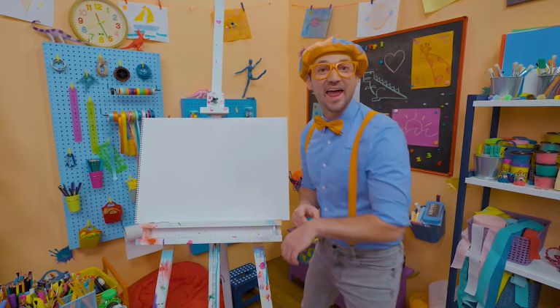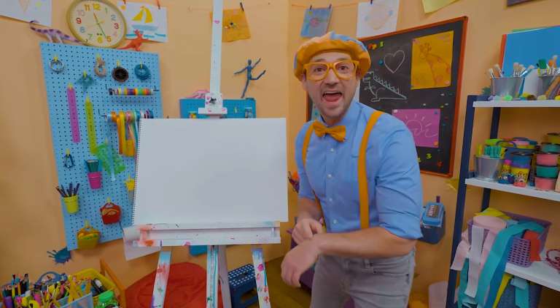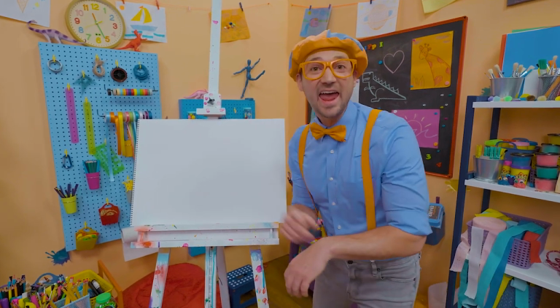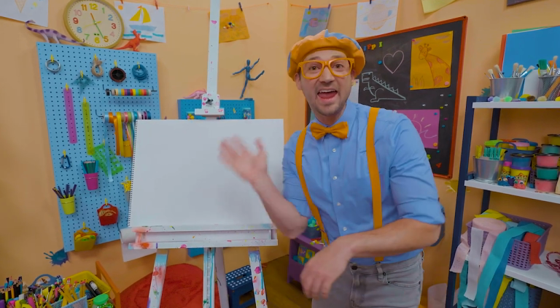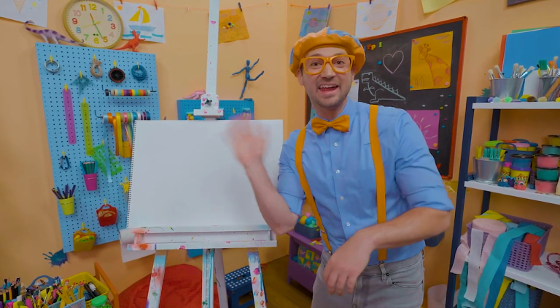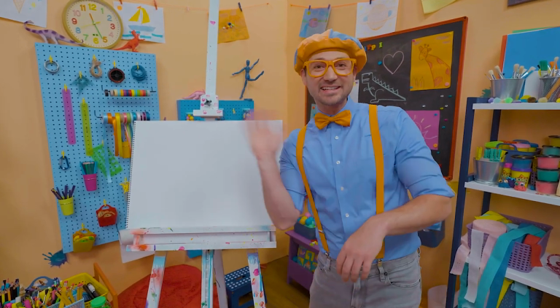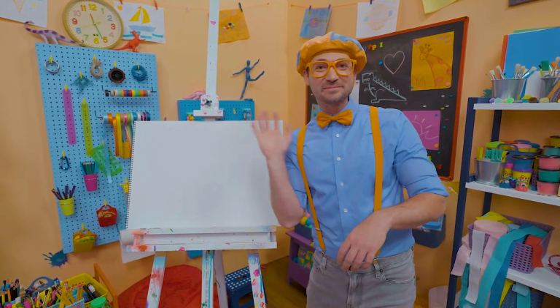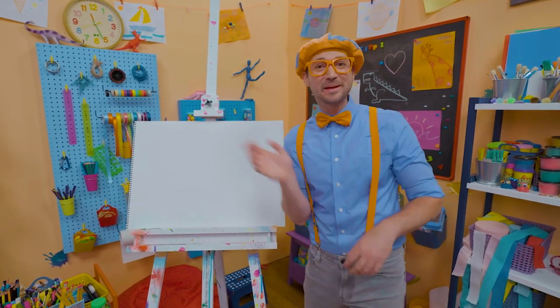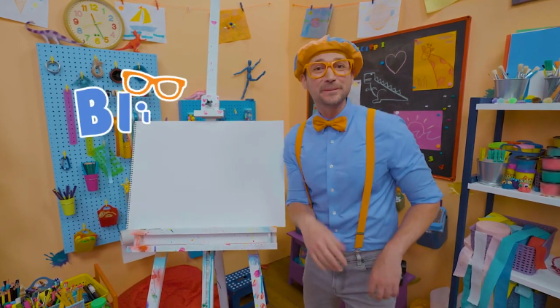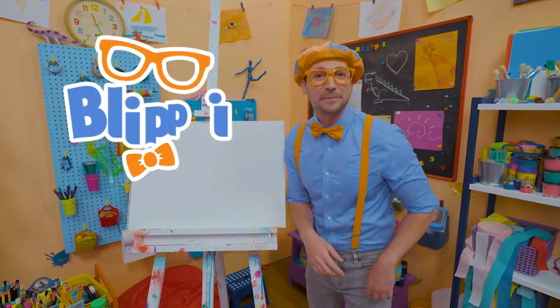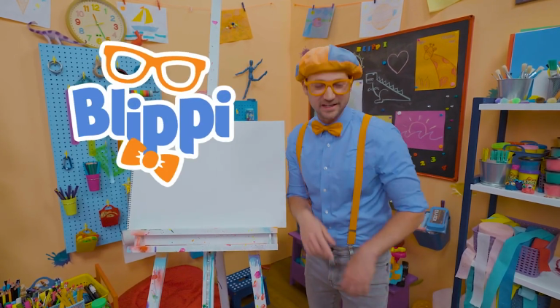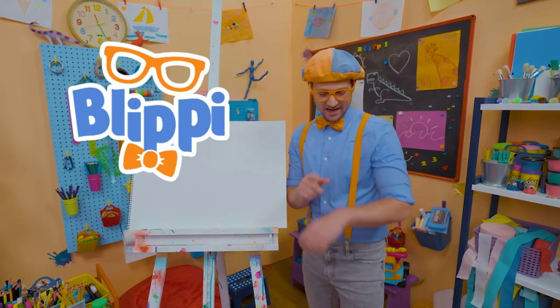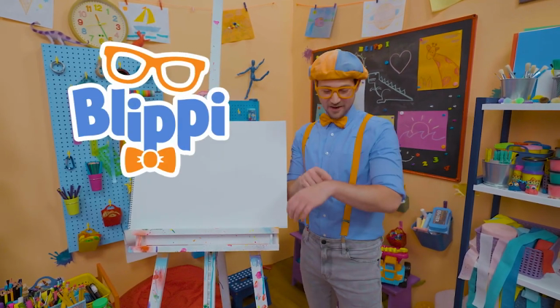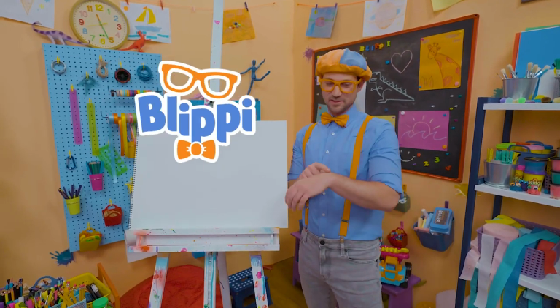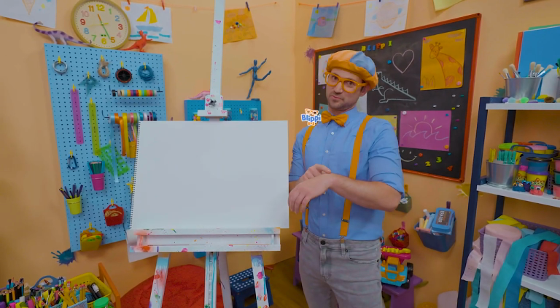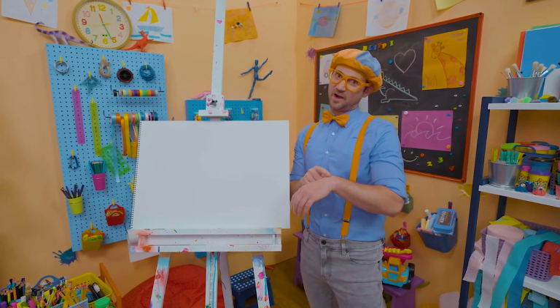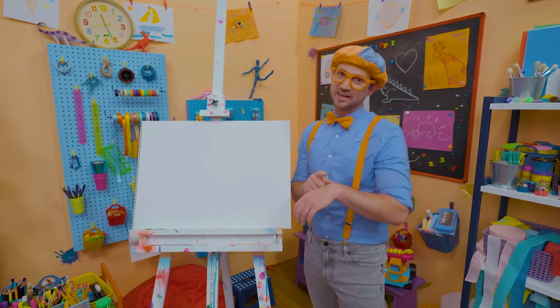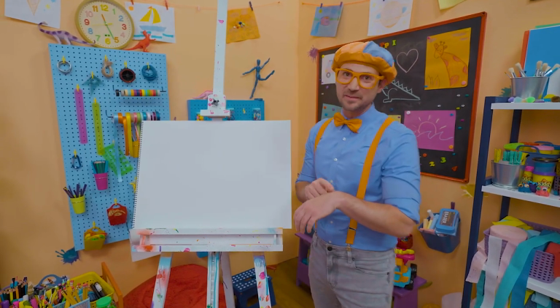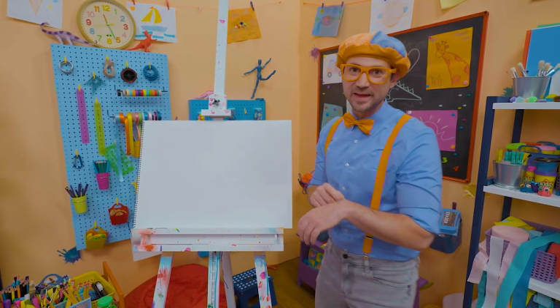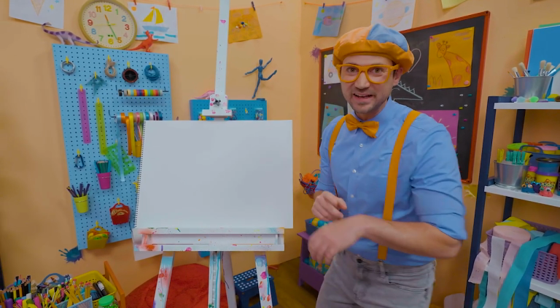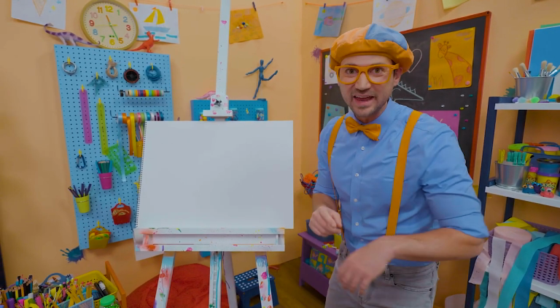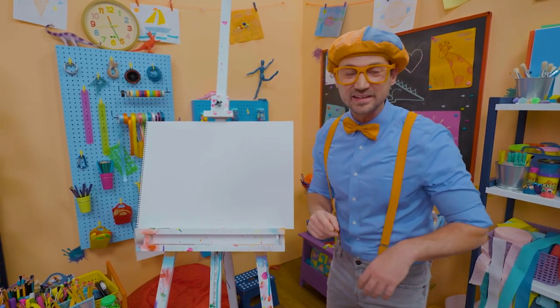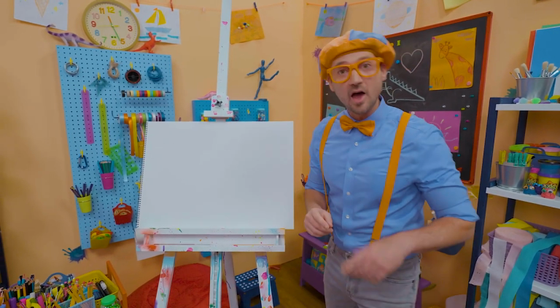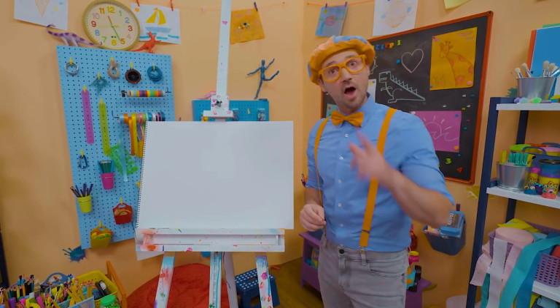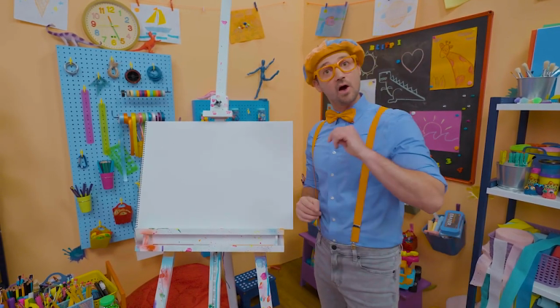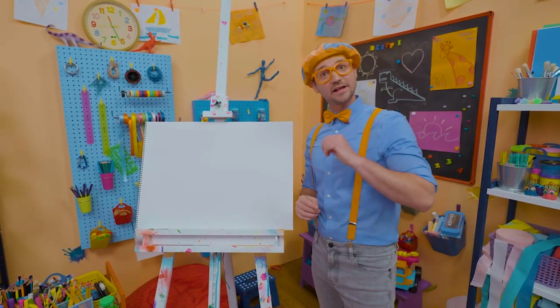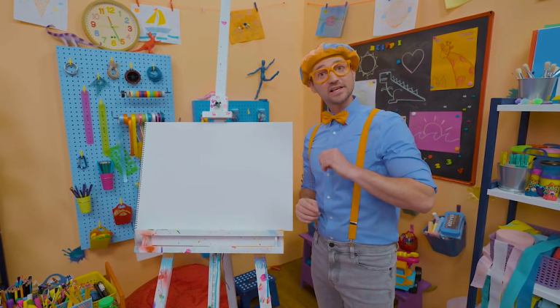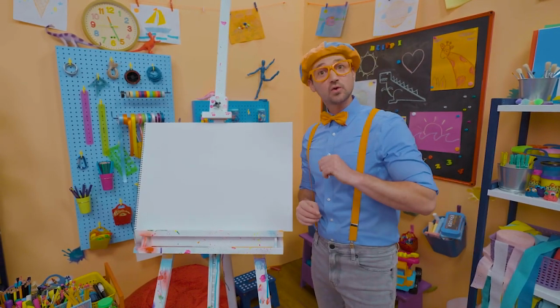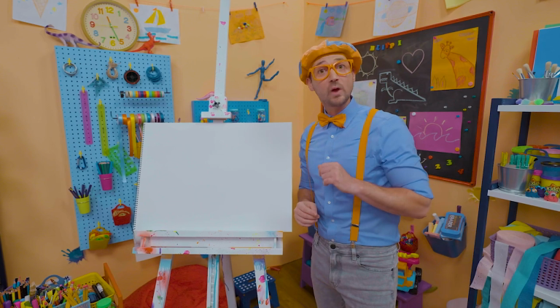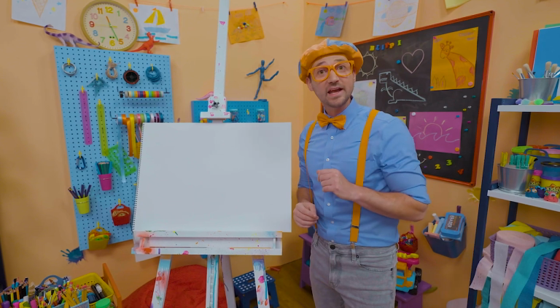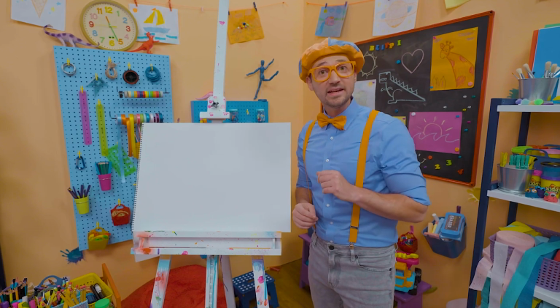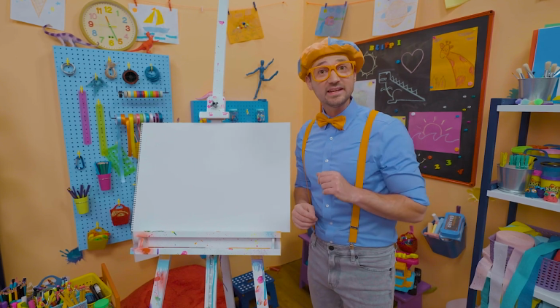Hey, it's me, Blippi! I was running a bit late. That's a great idea!